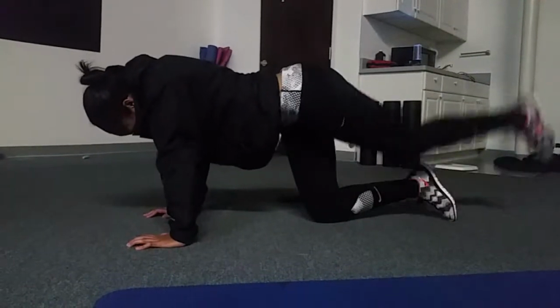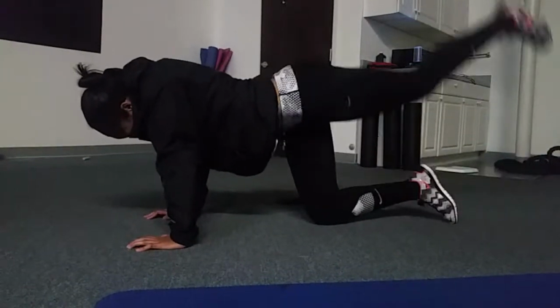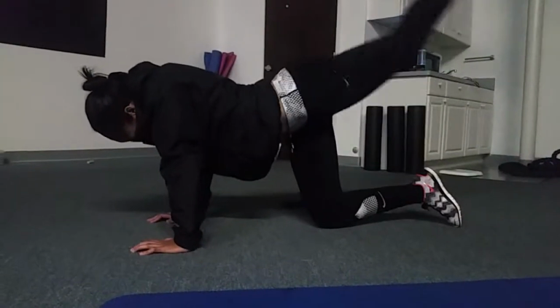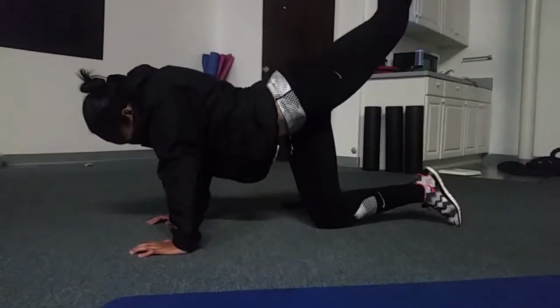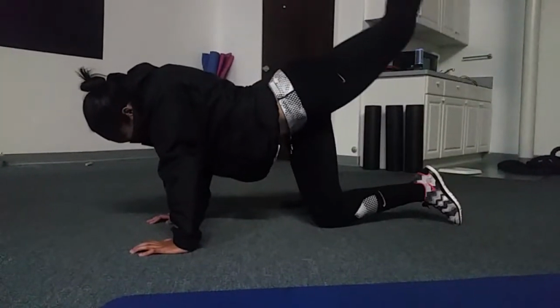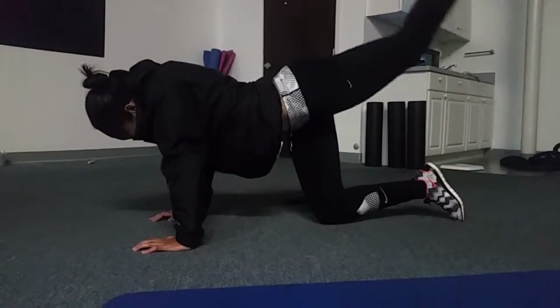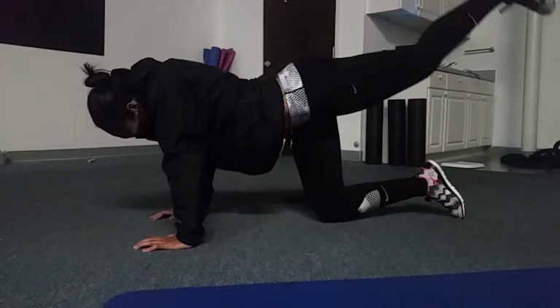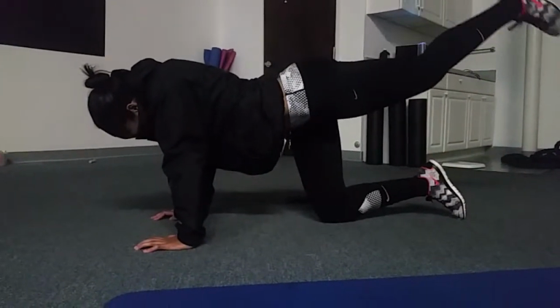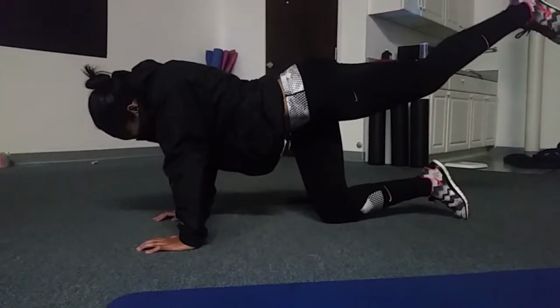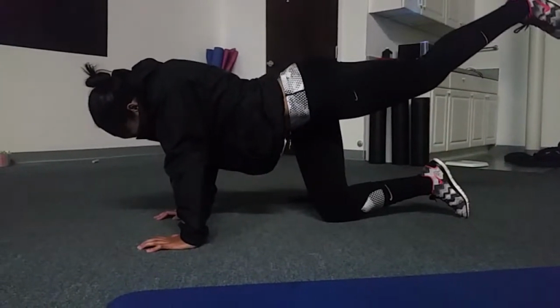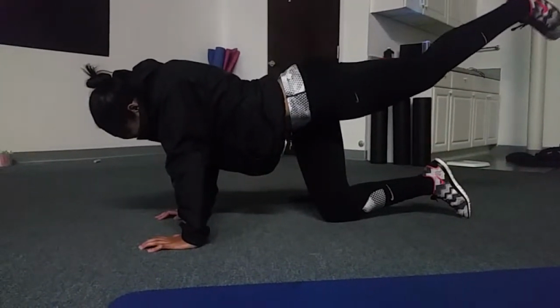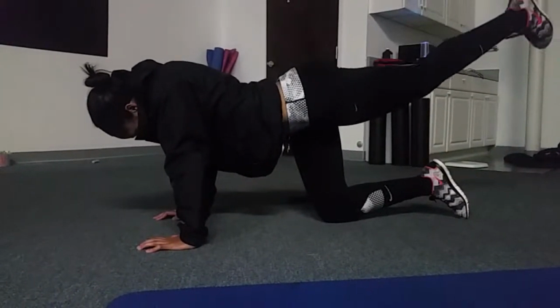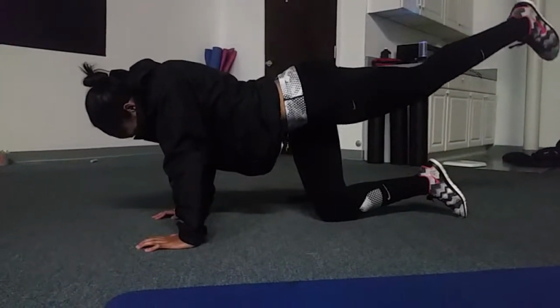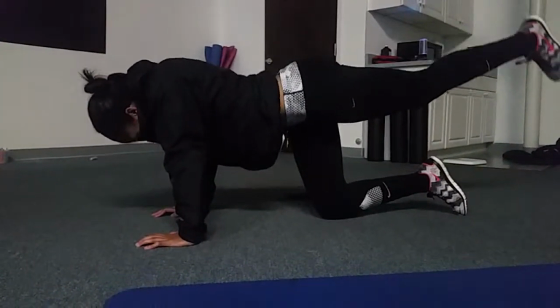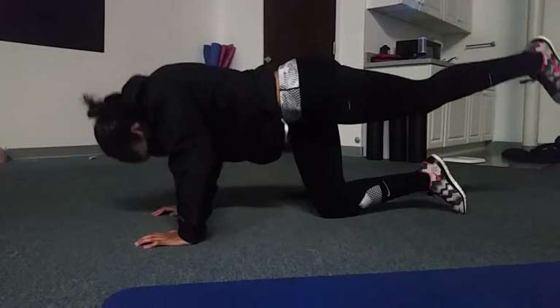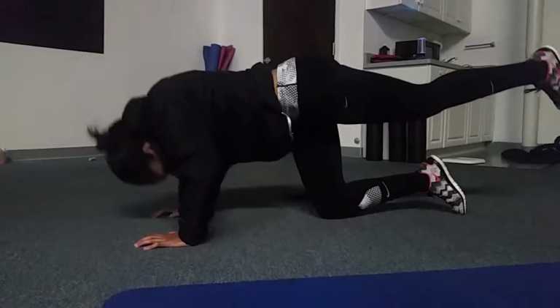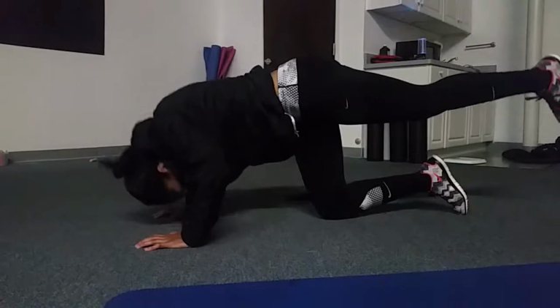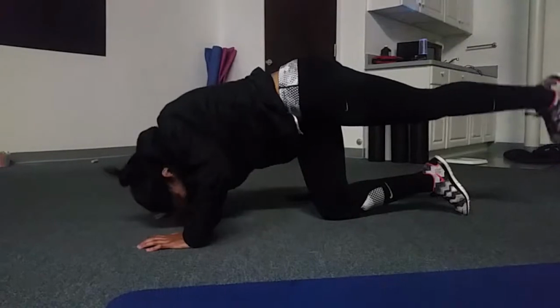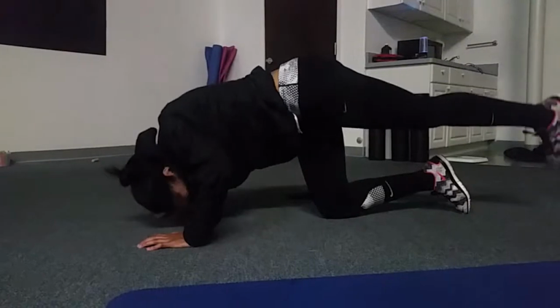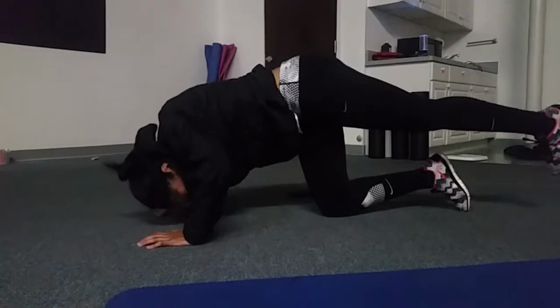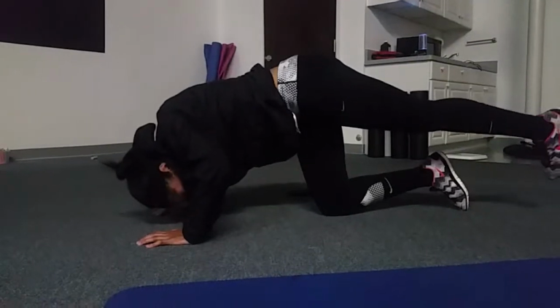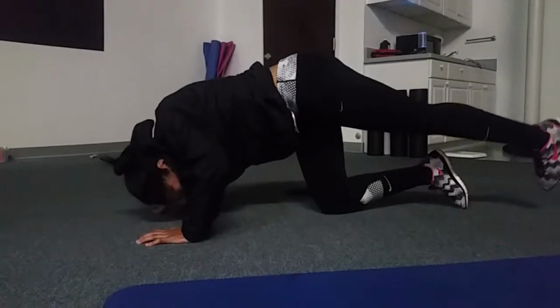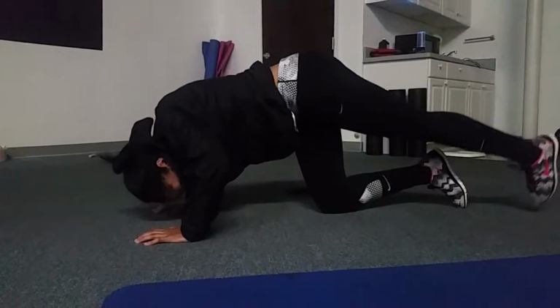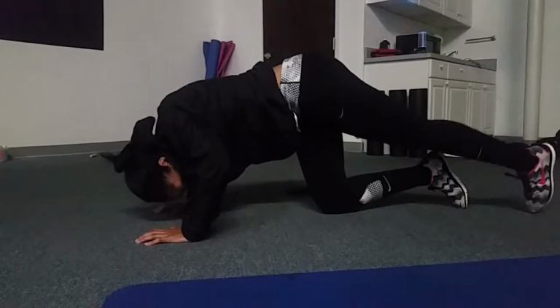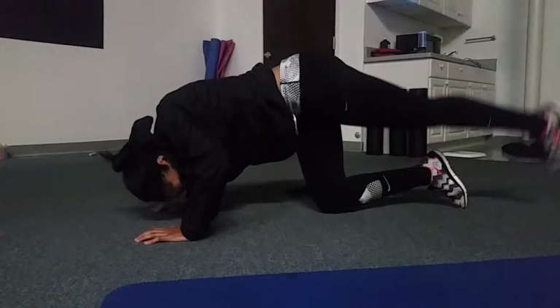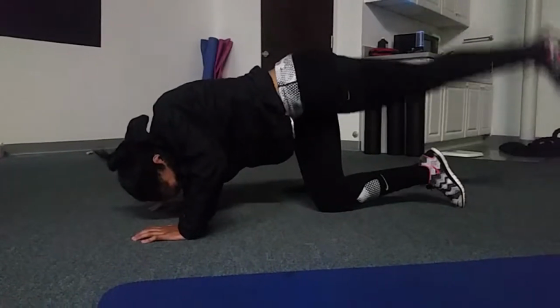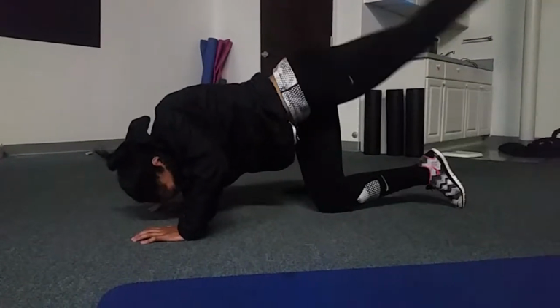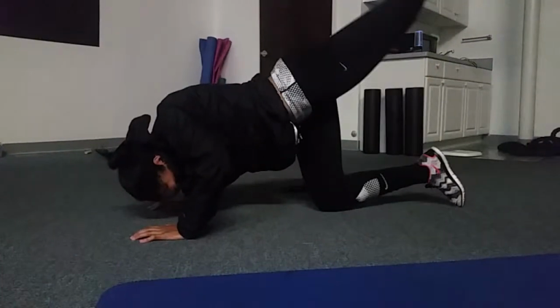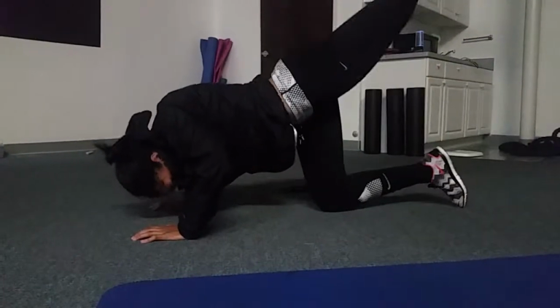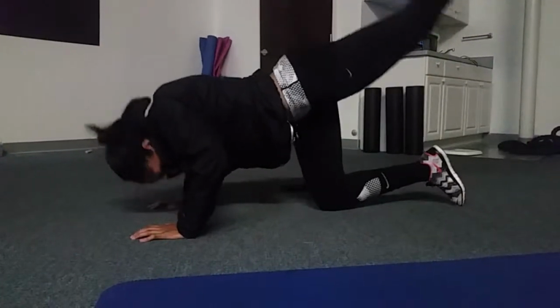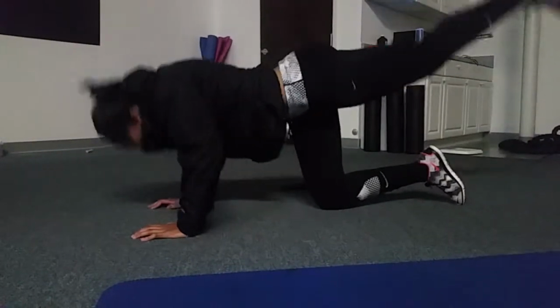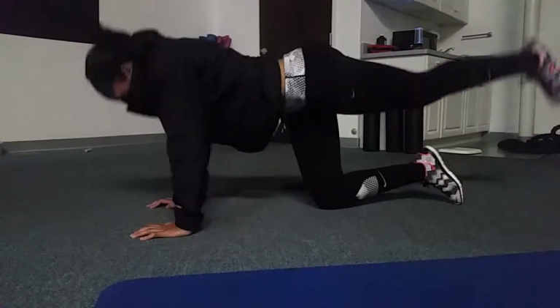Keep that leg straight, just like that, and keep your arm straight too.